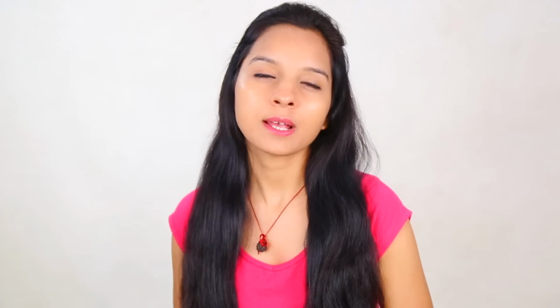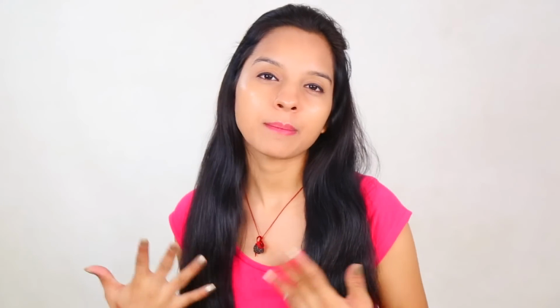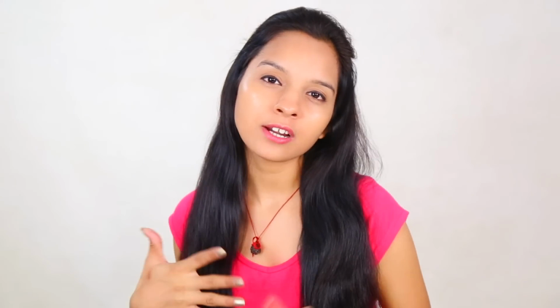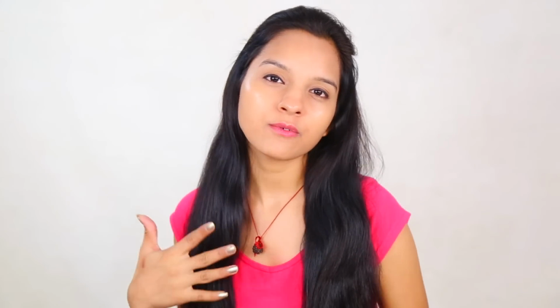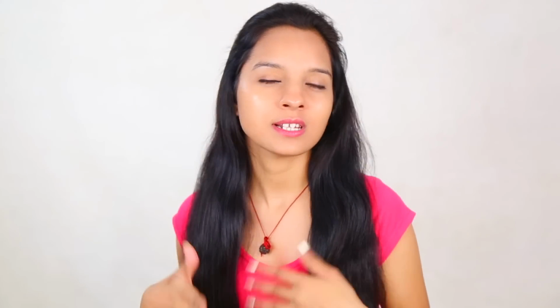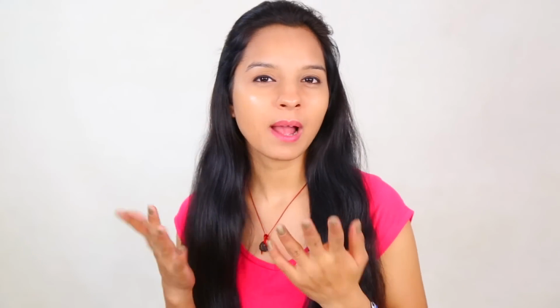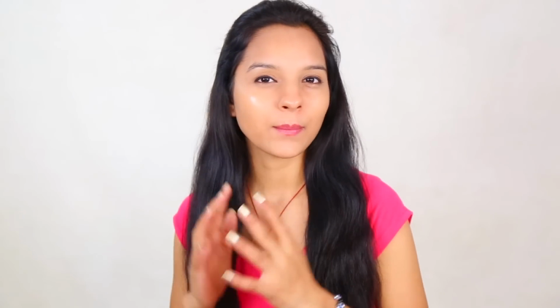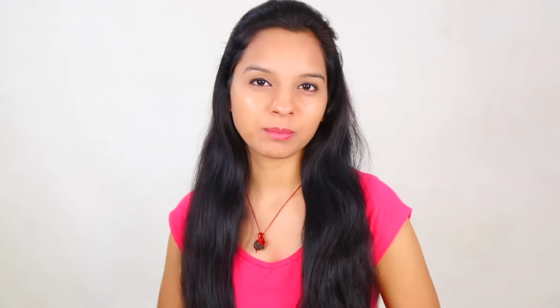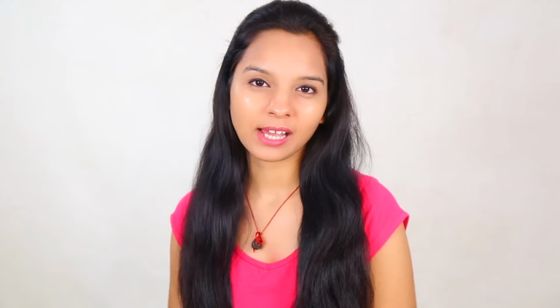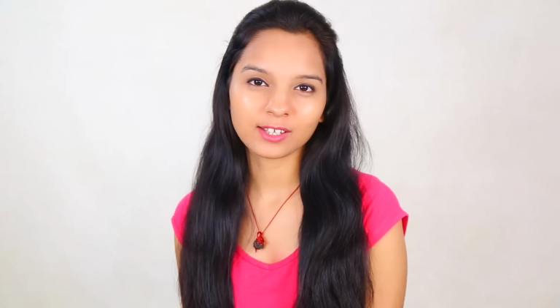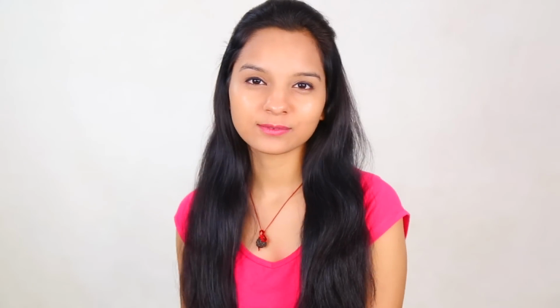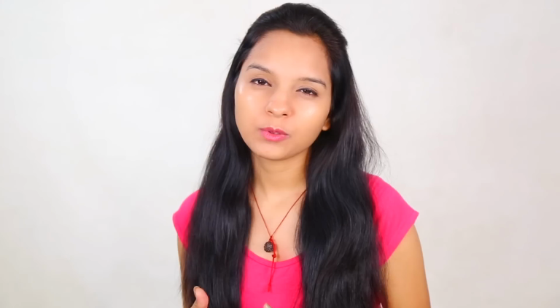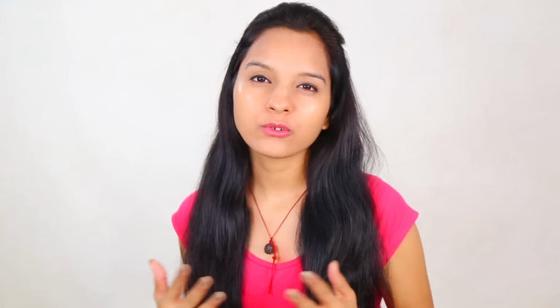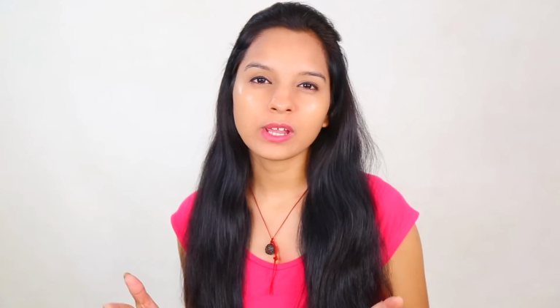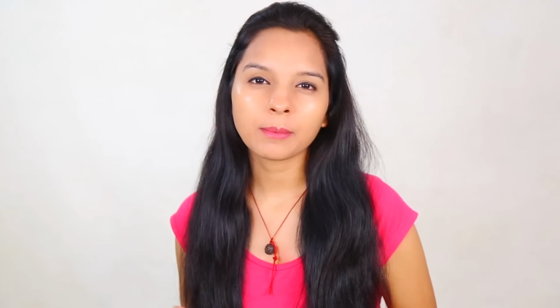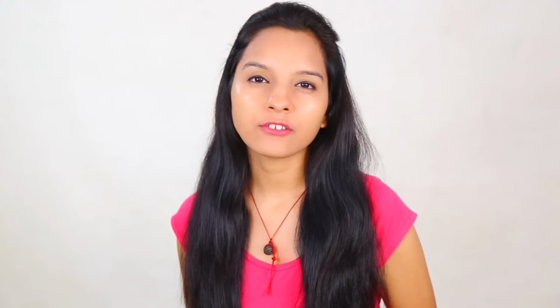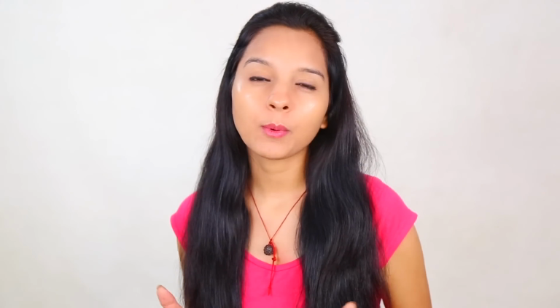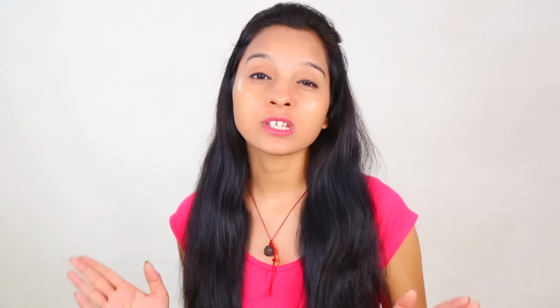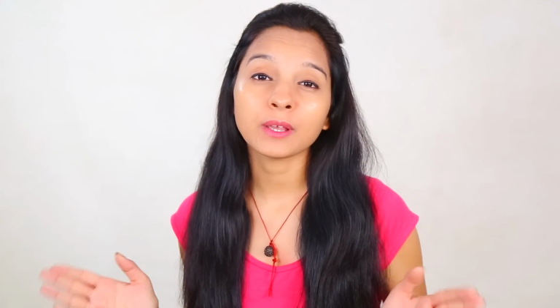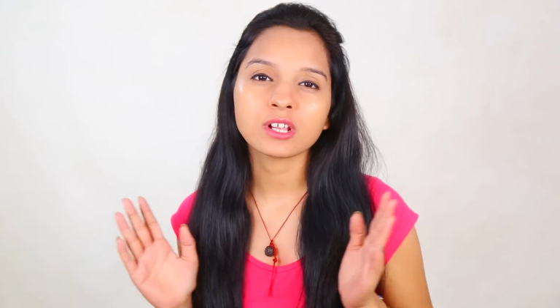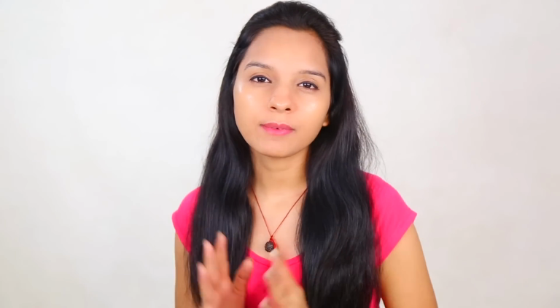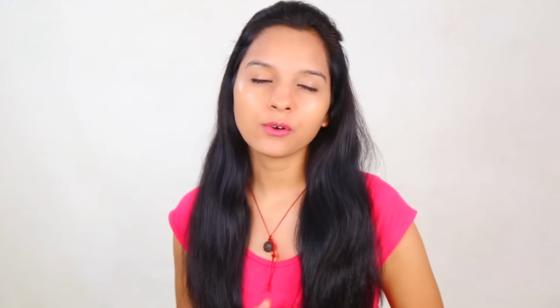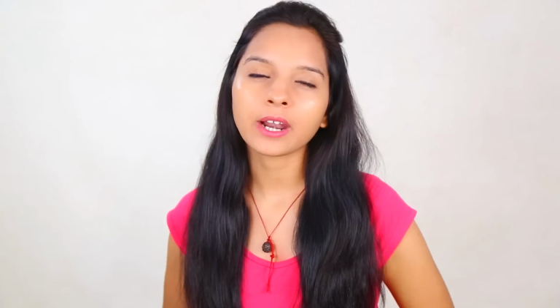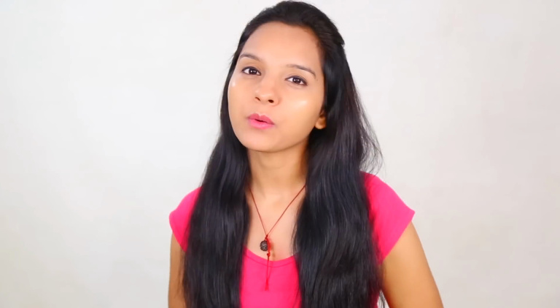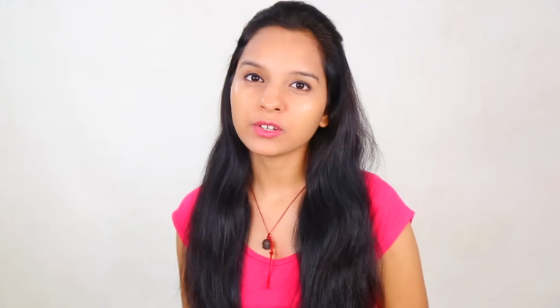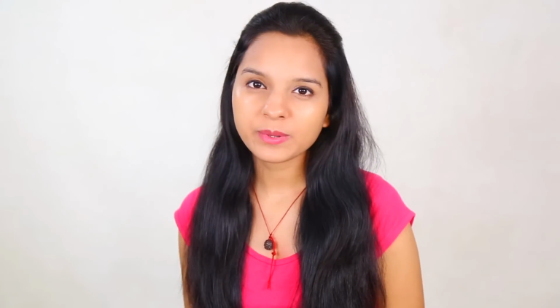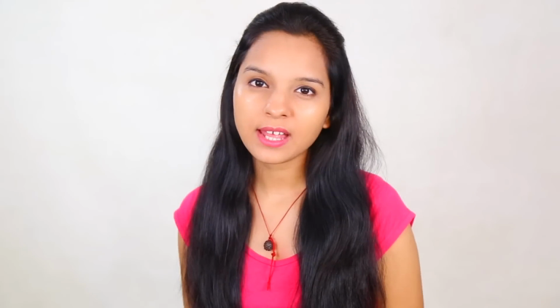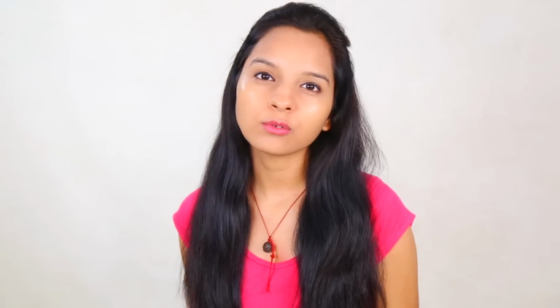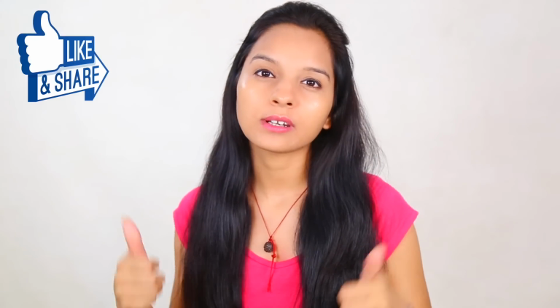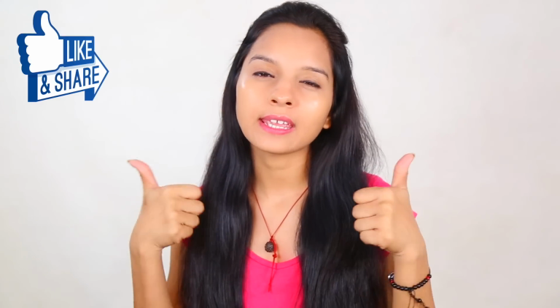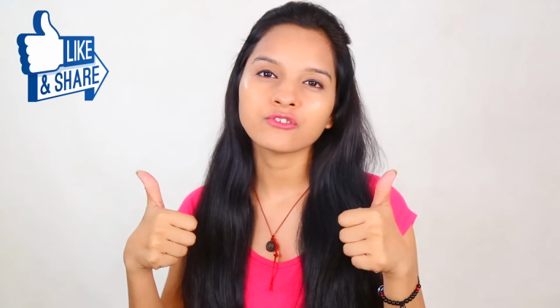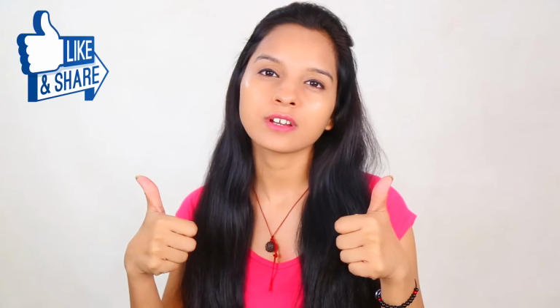That's why I am also doing this and sharing it with you. This was my special video today. If you like this video, please like and share.